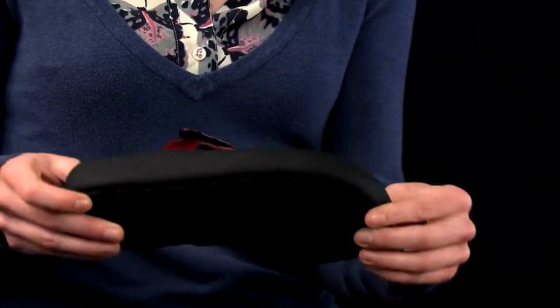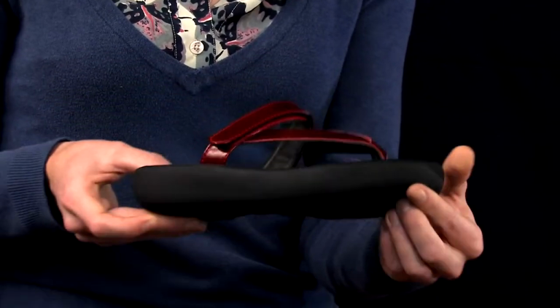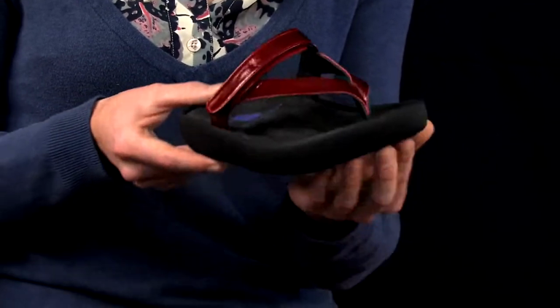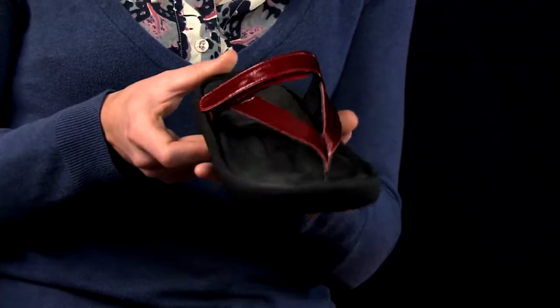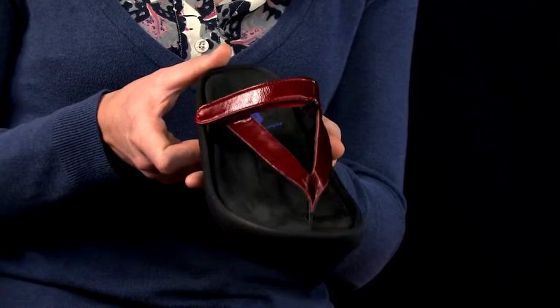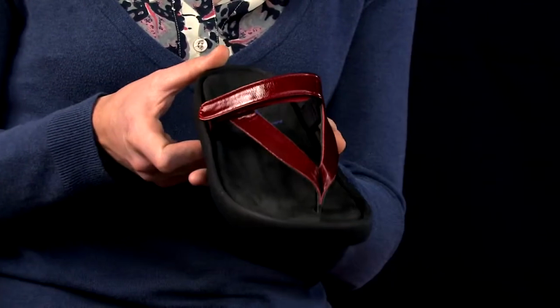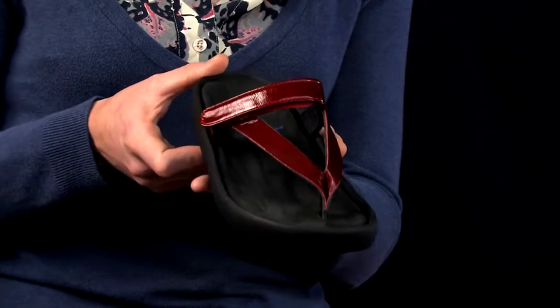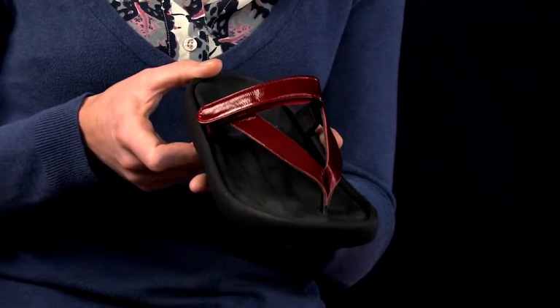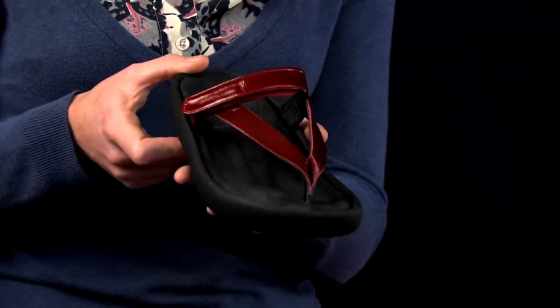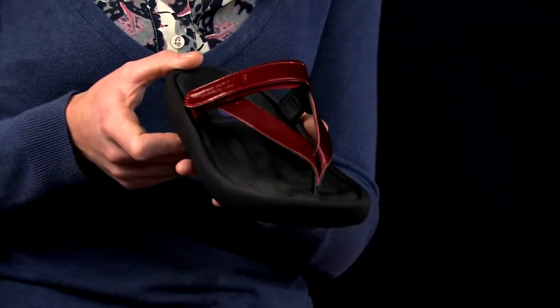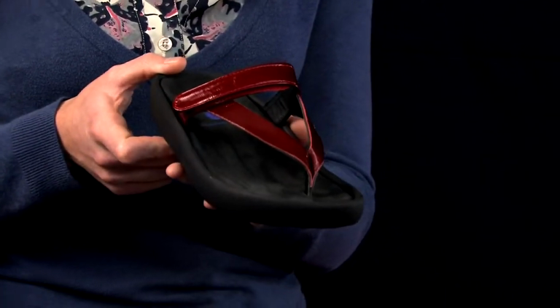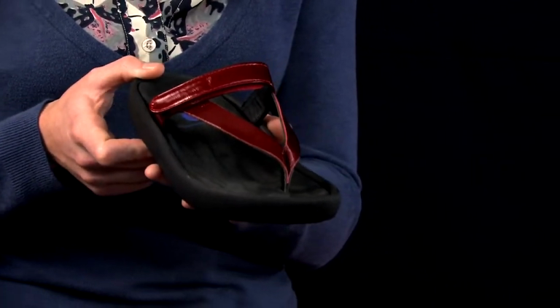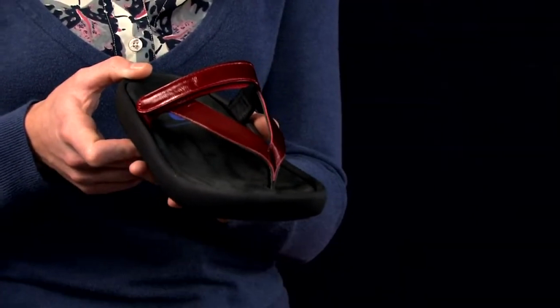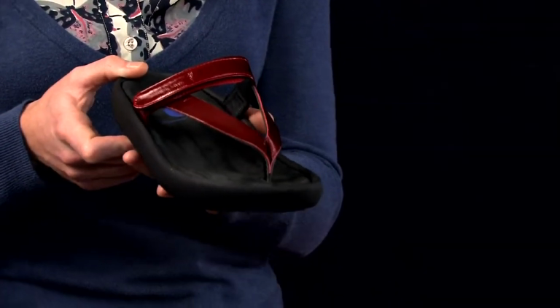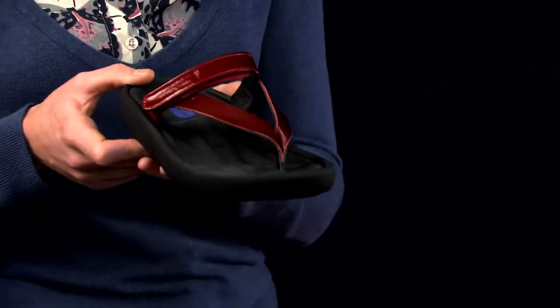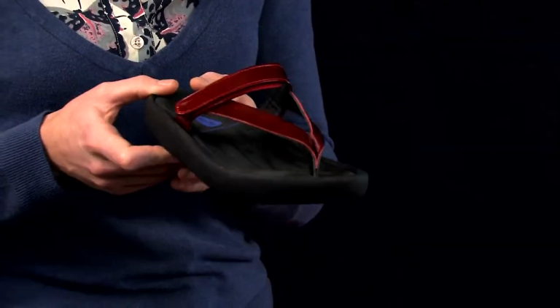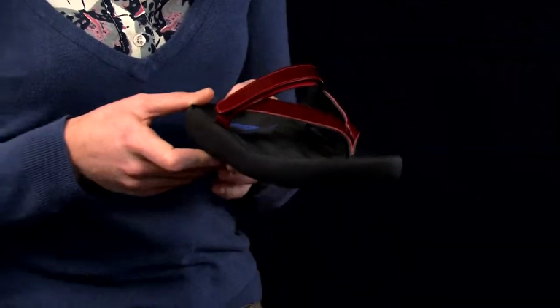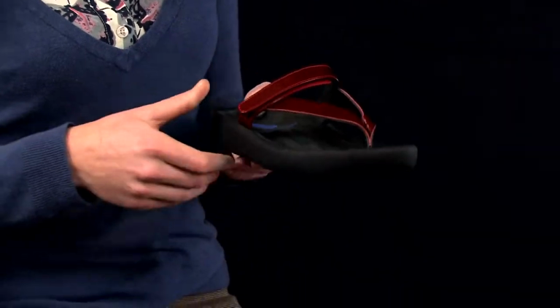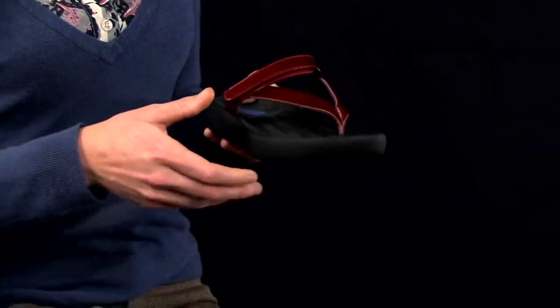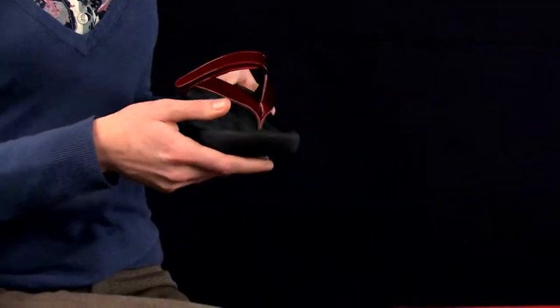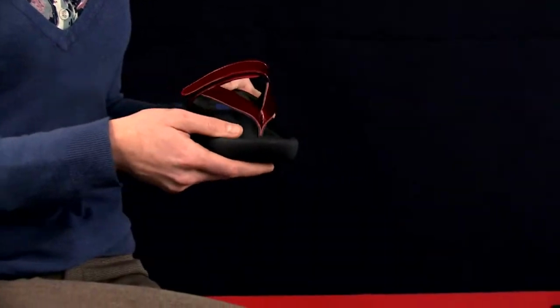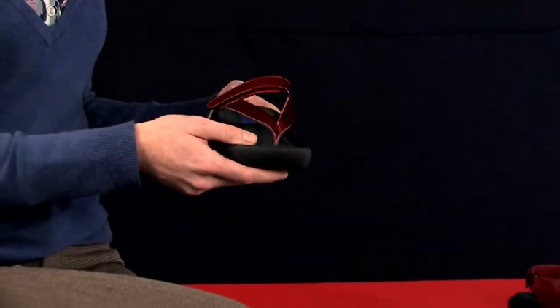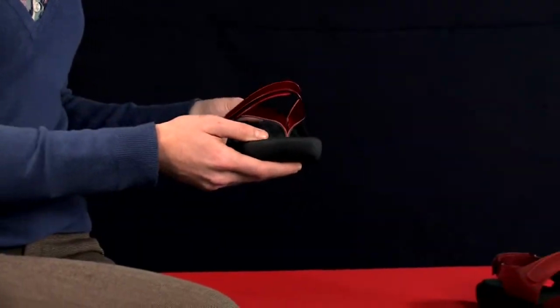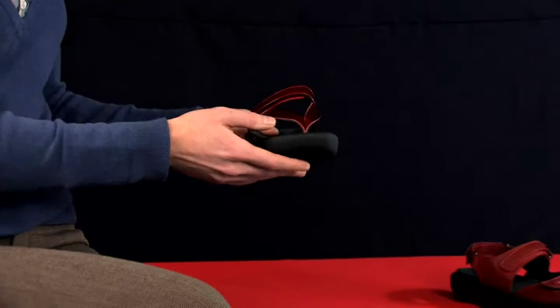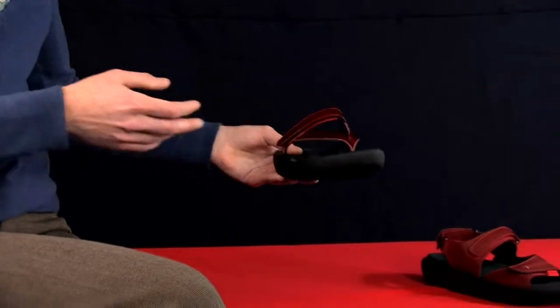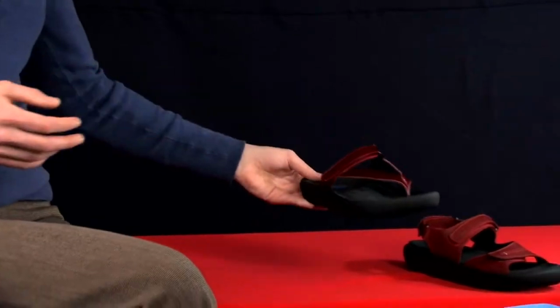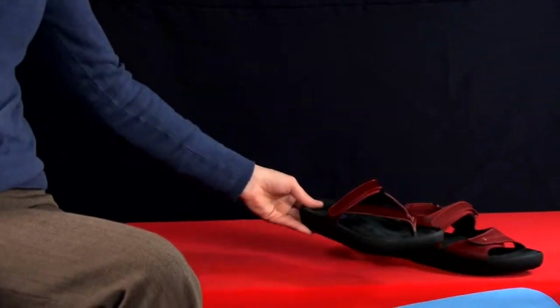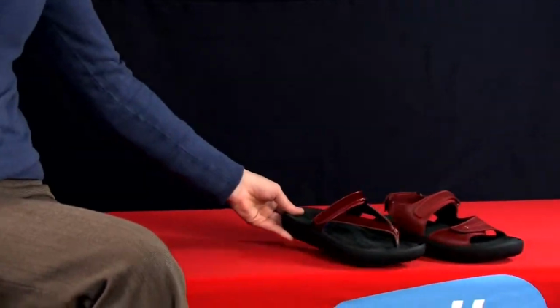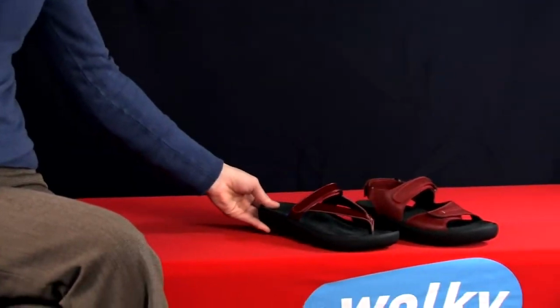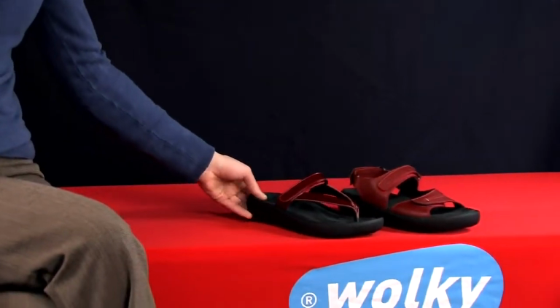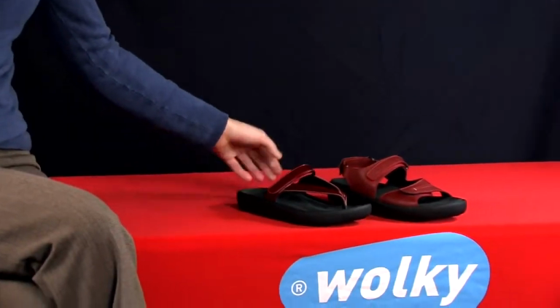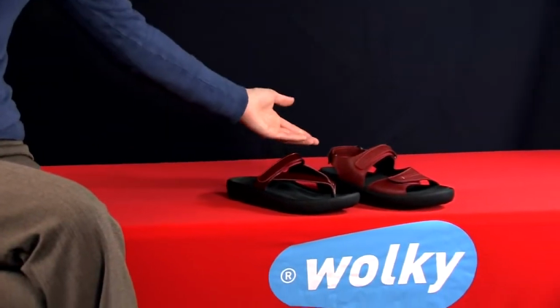And this is the Serenity from Wolke's Zen collection. Also on the line is the Infinity.